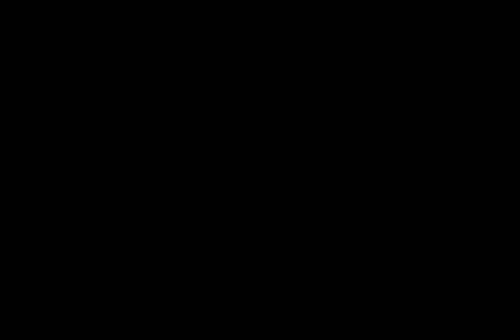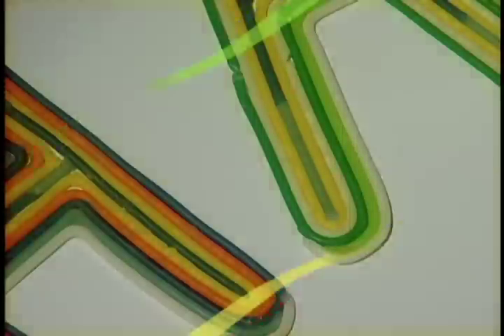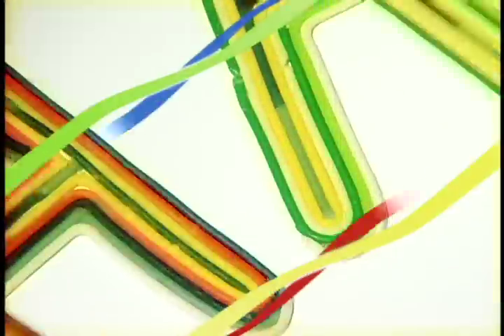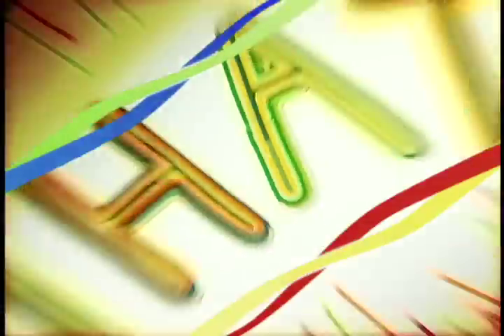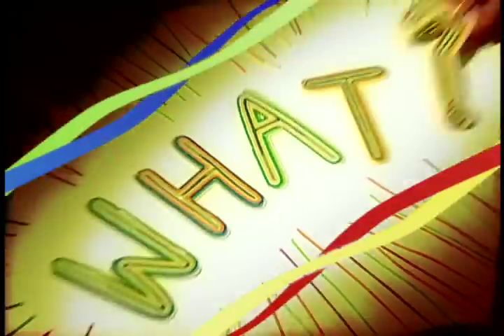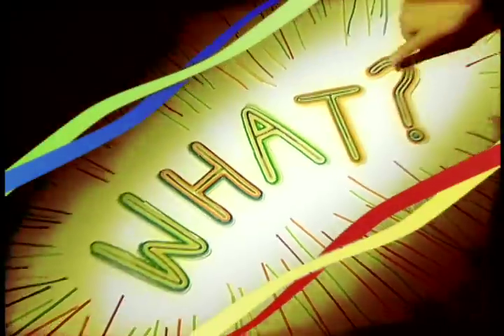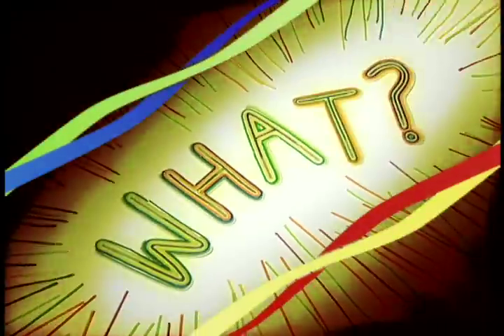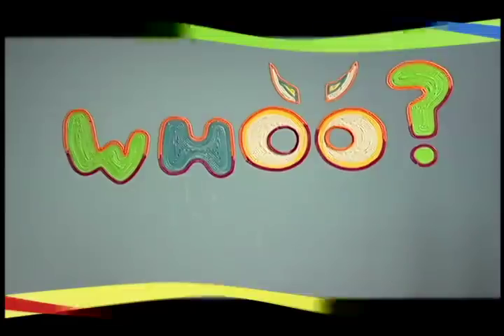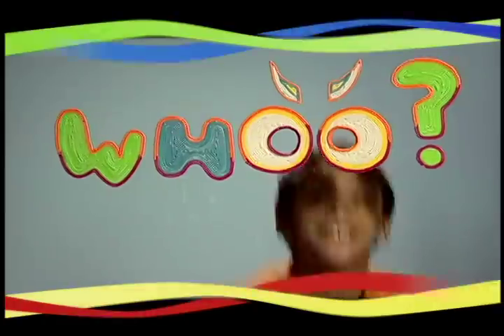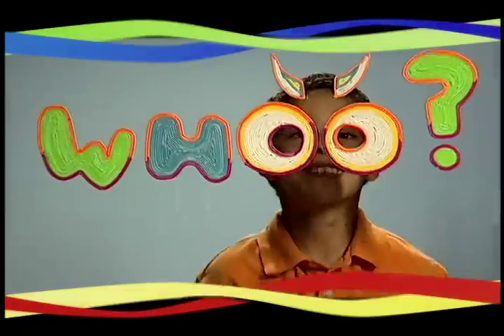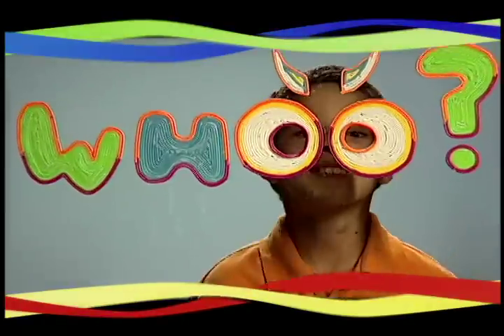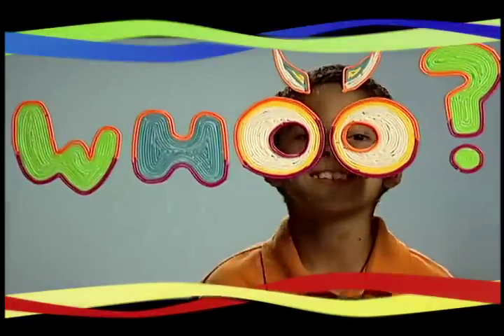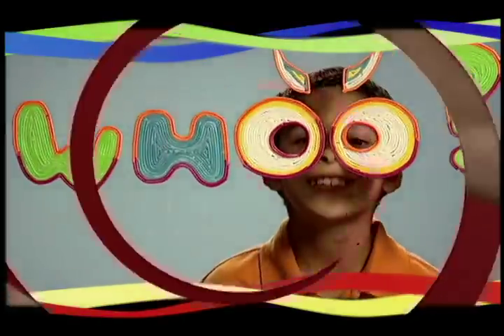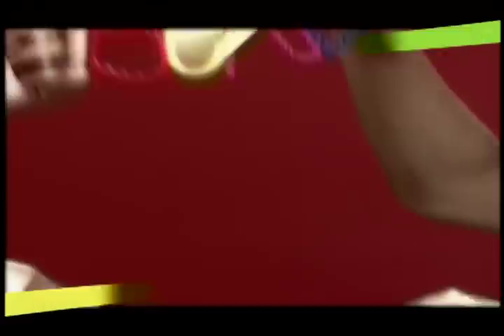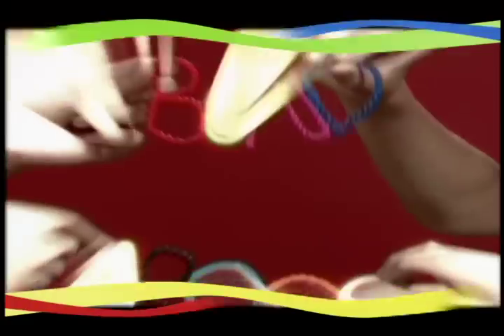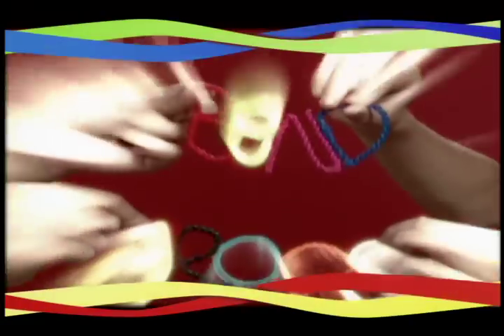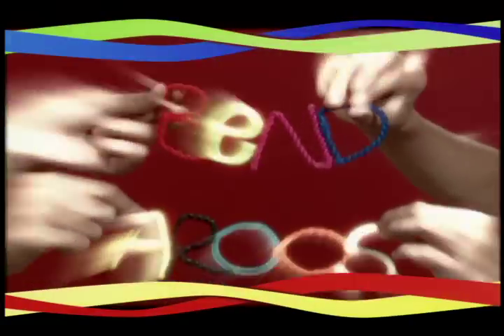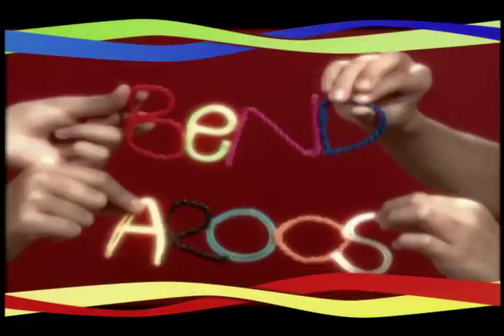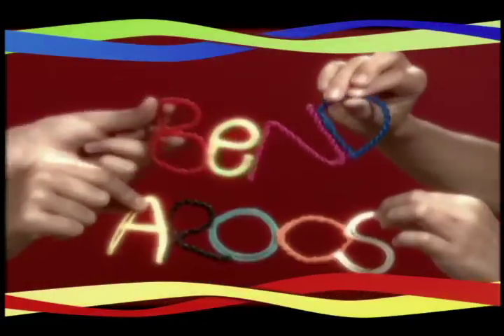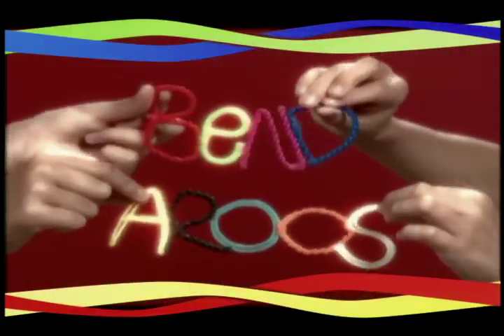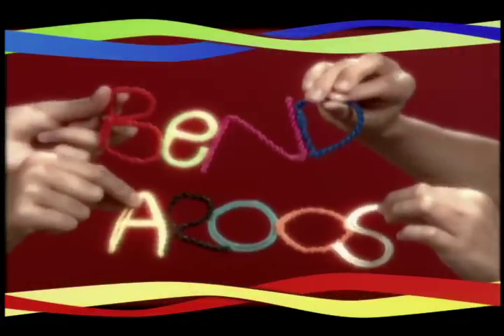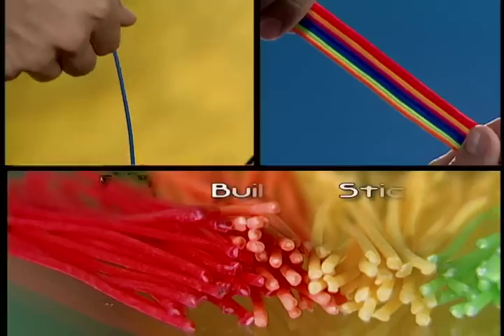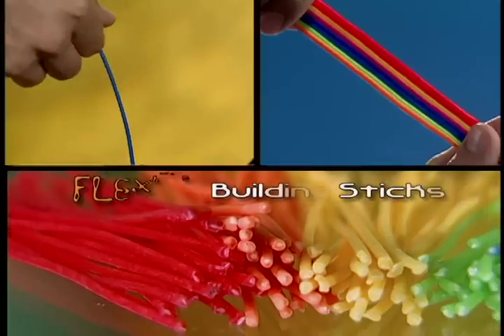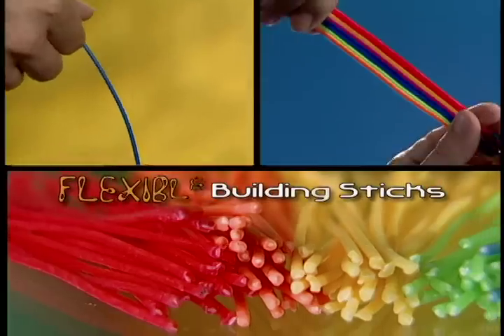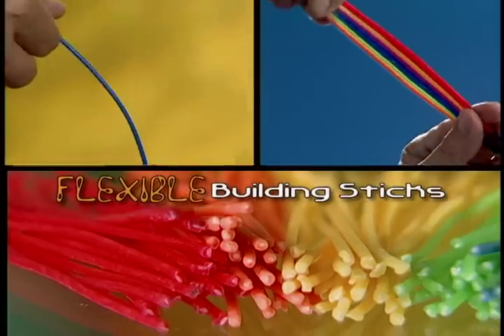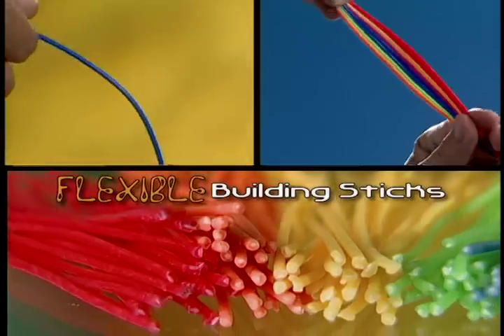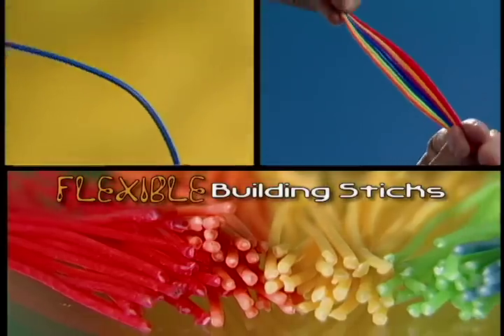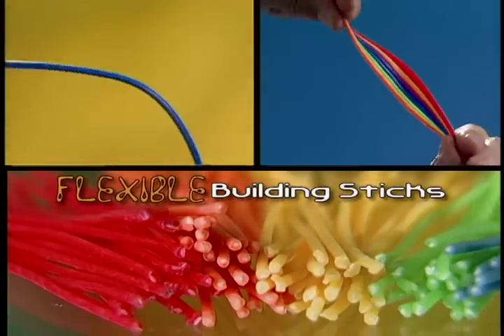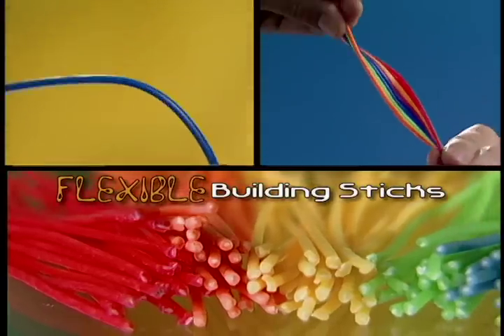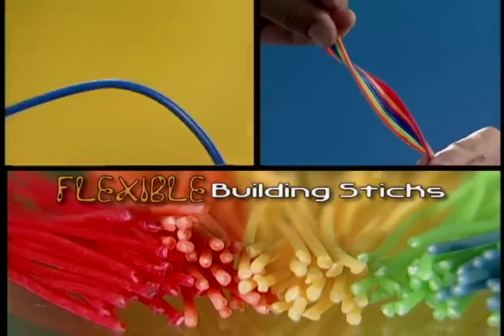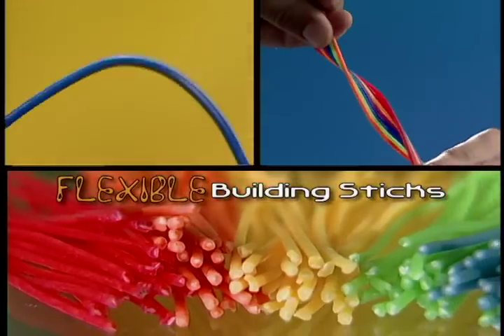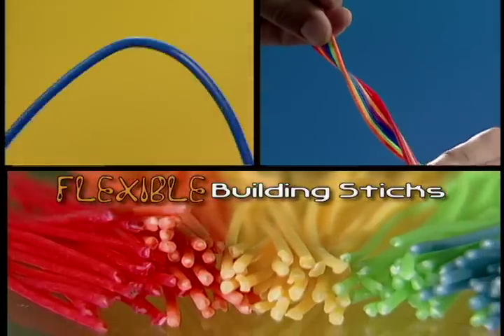Bend-a what? Bend-a who? Bend-a-roos! The amazing flexible building sticks.